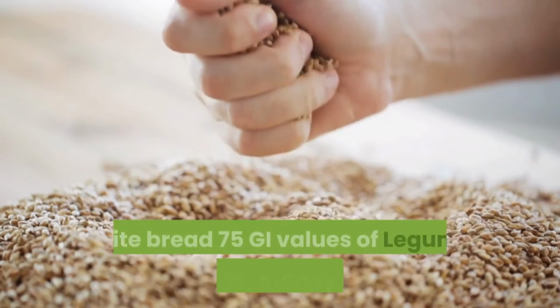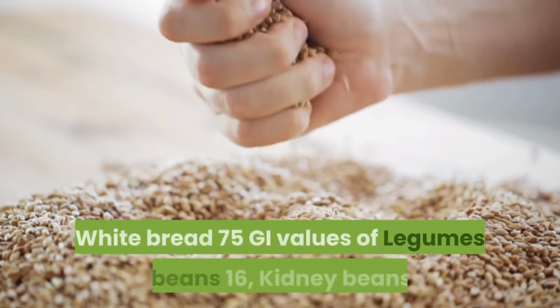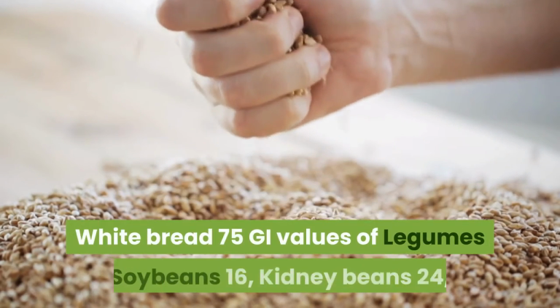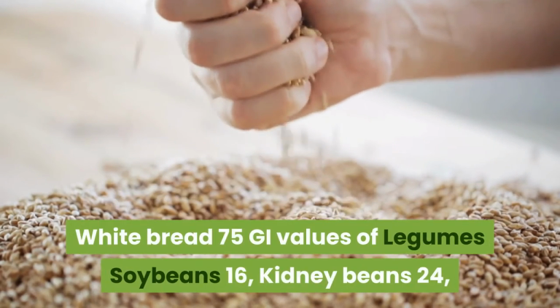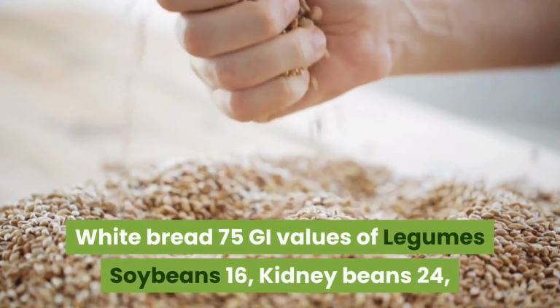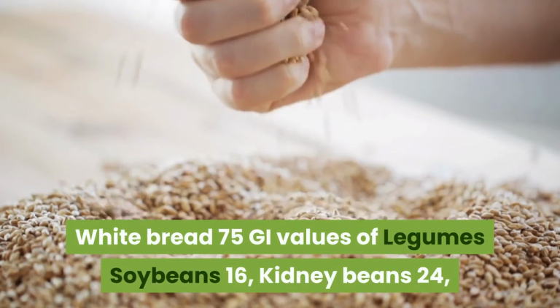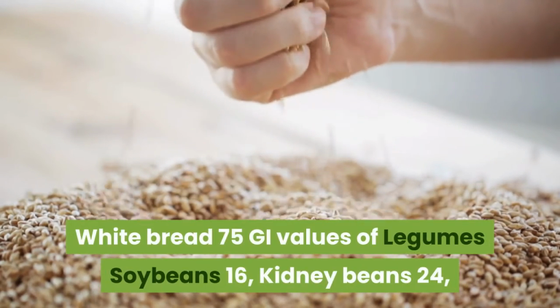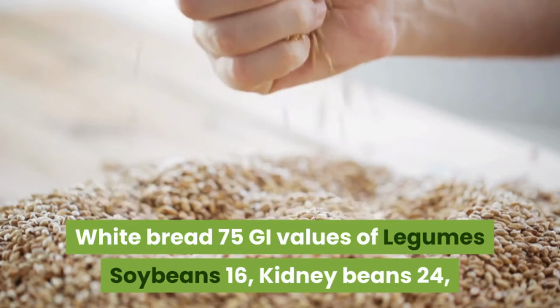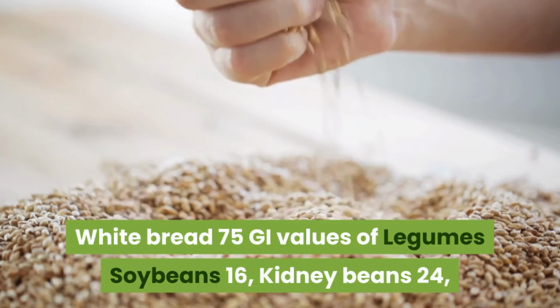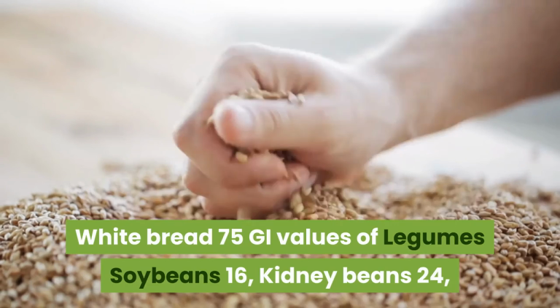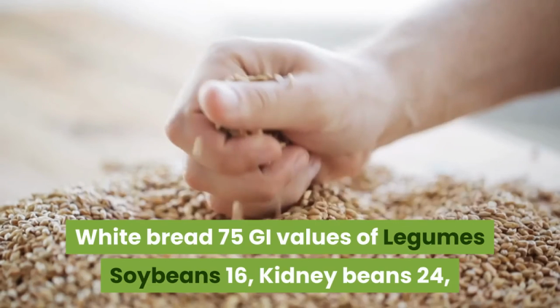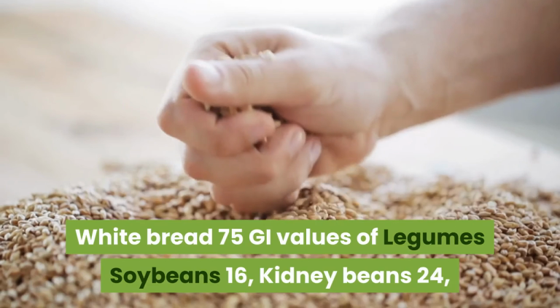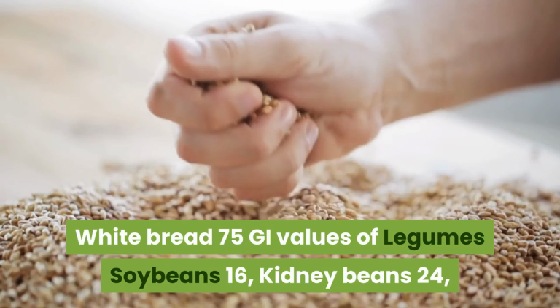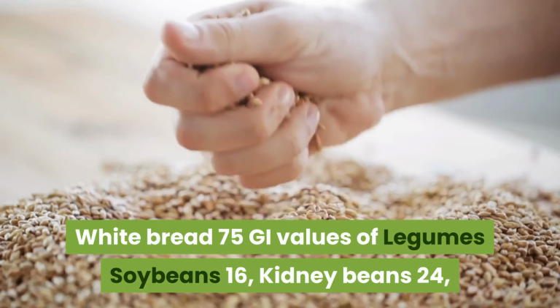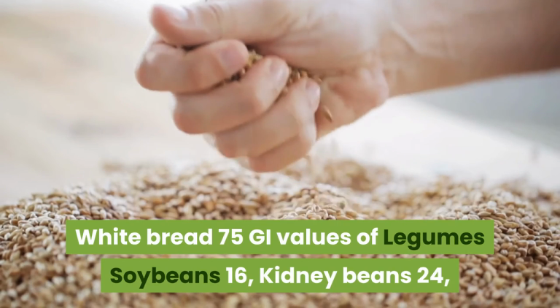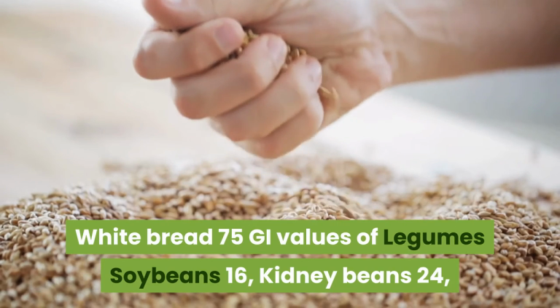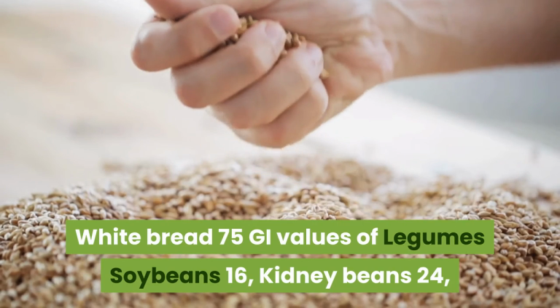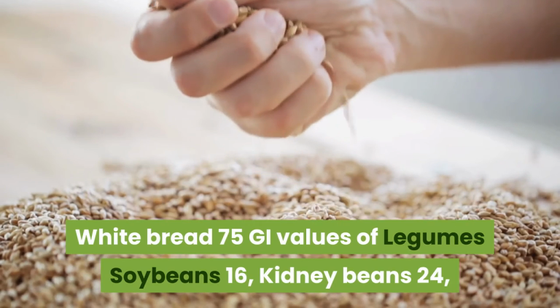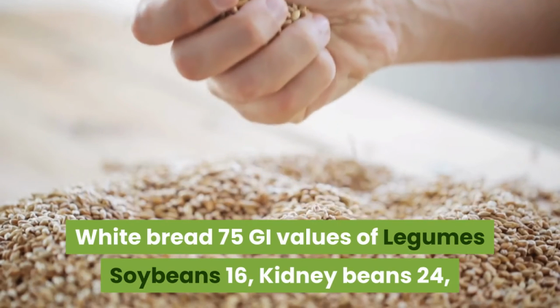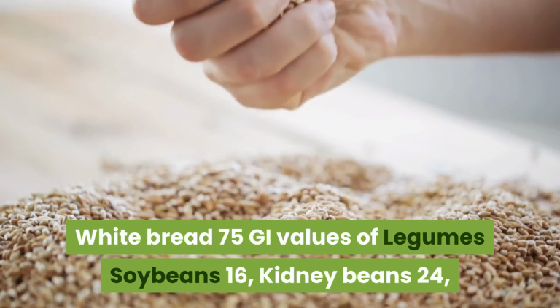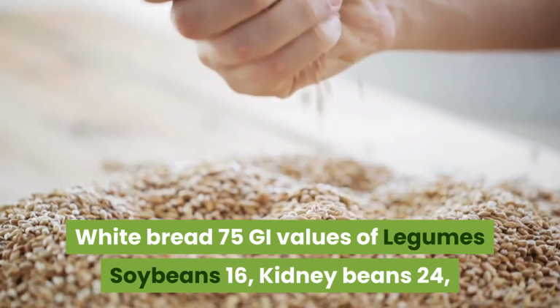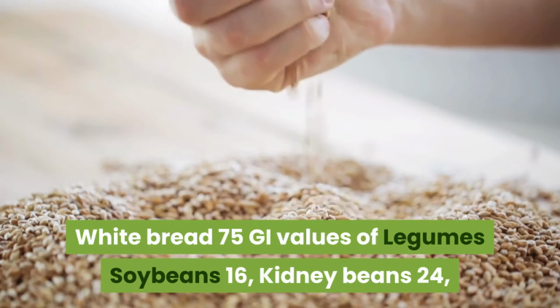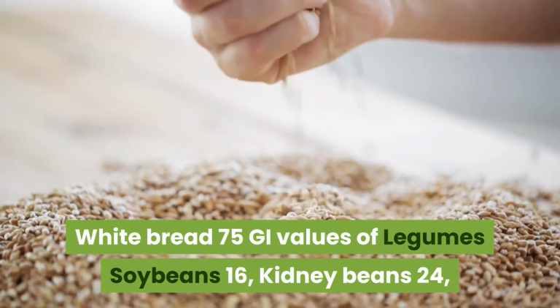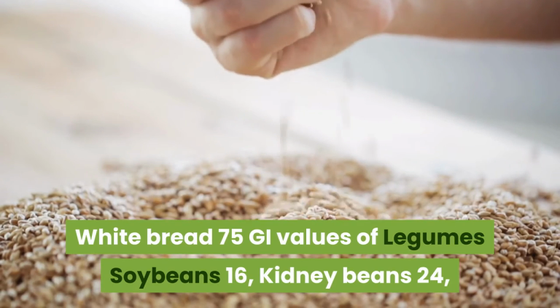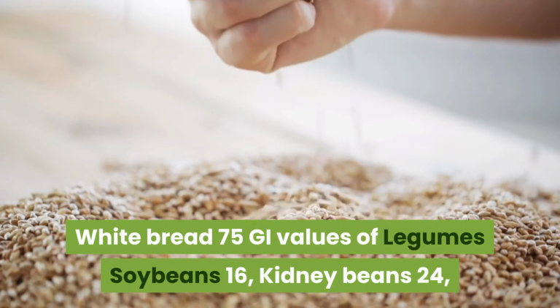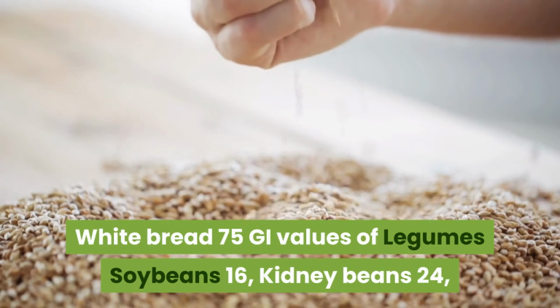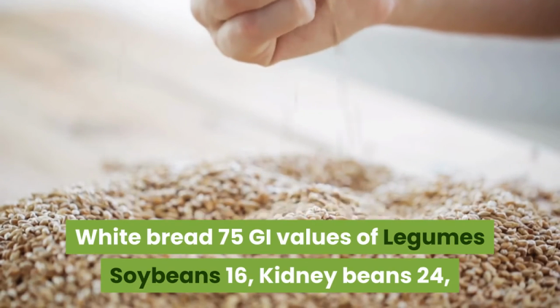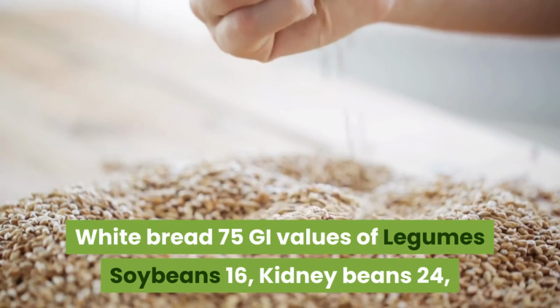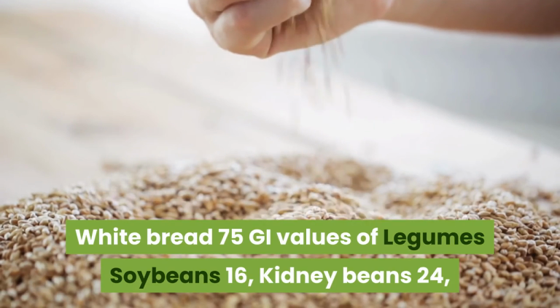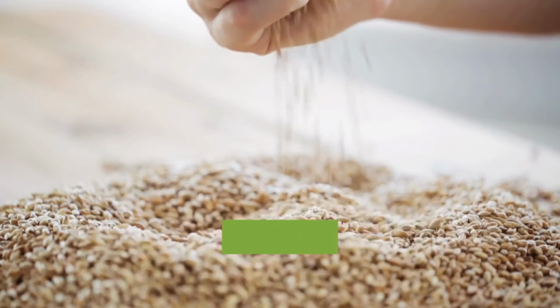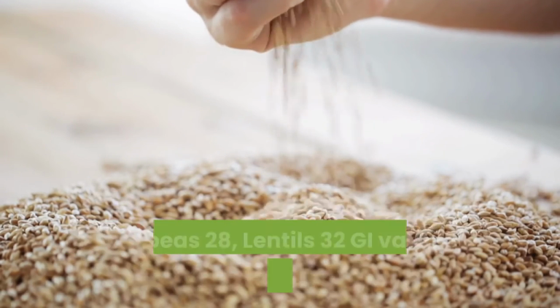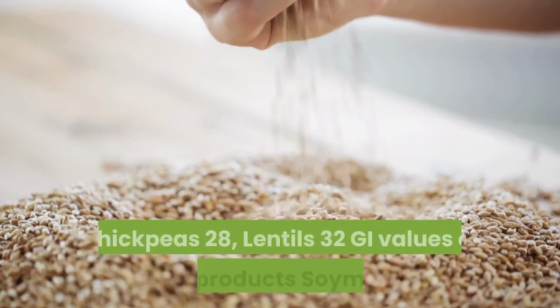GI values of legumes: Soybeans 16, Kidney Beans 24, Chickpeas 28, Lentils 32.